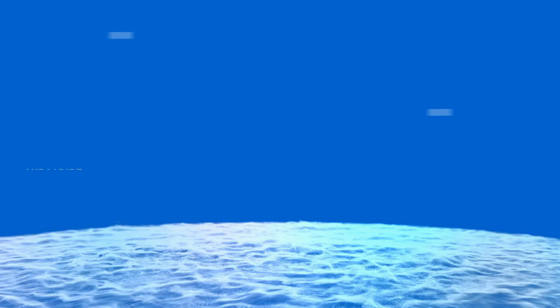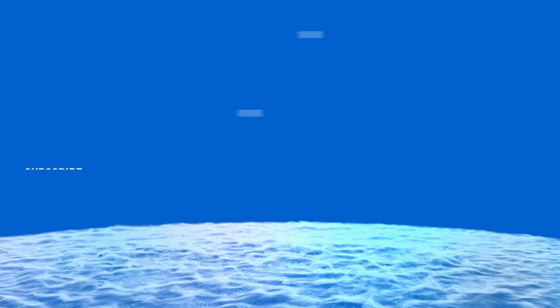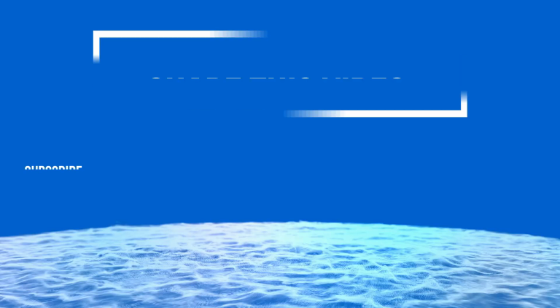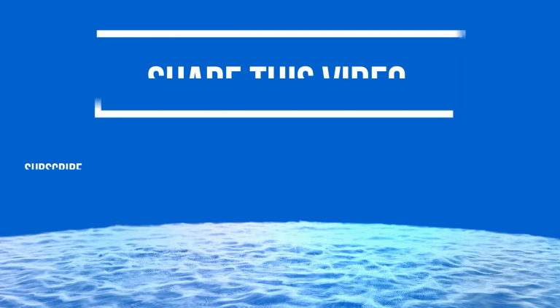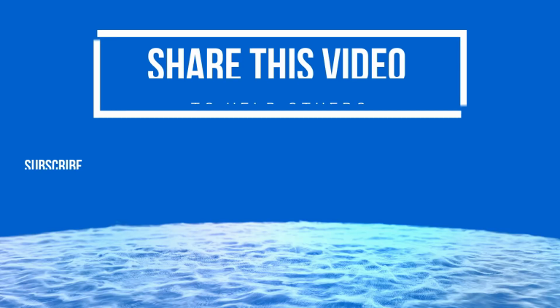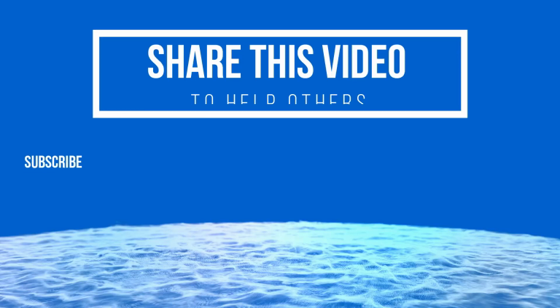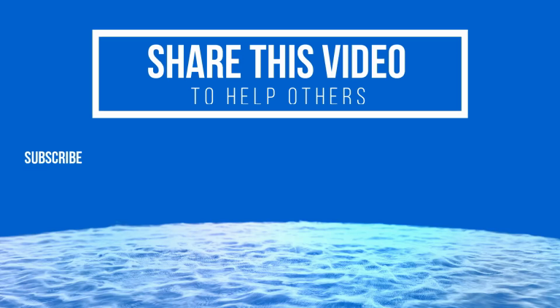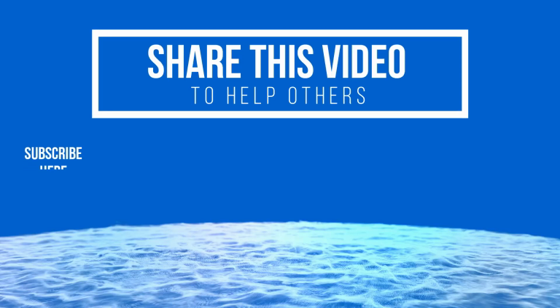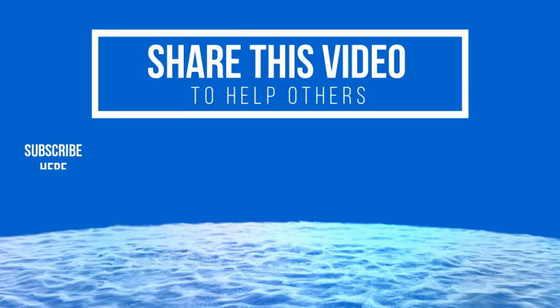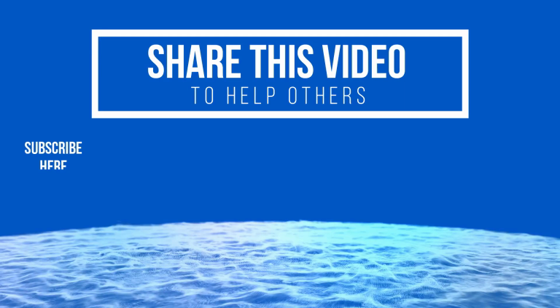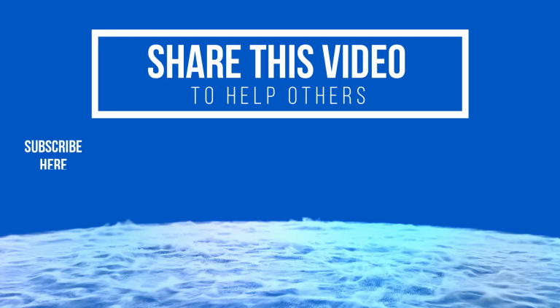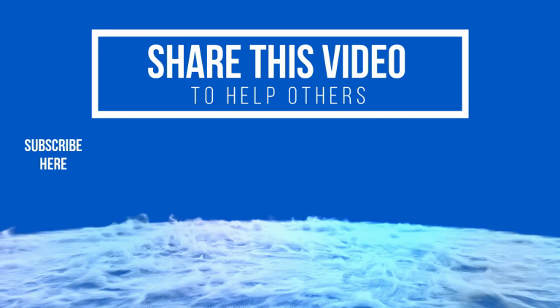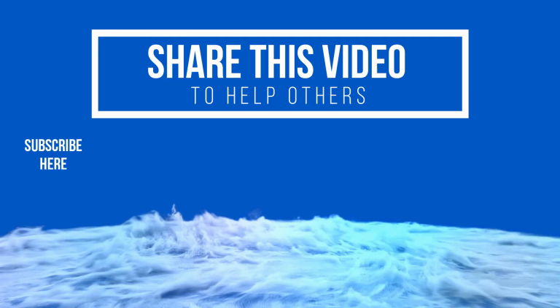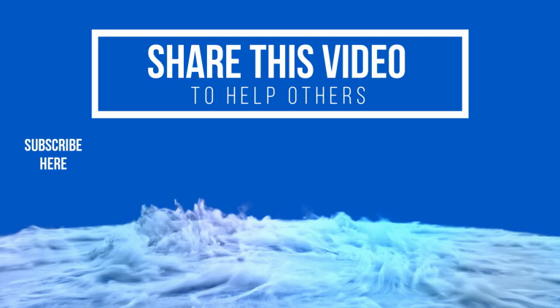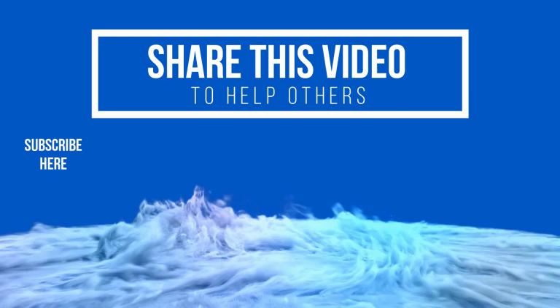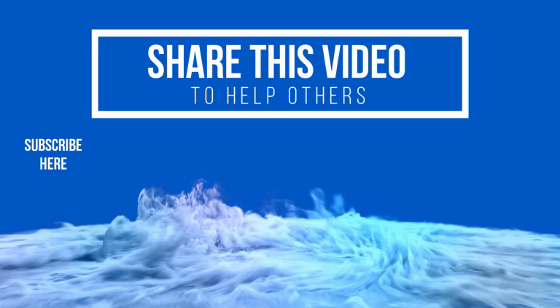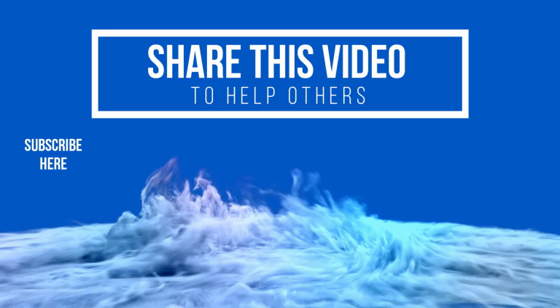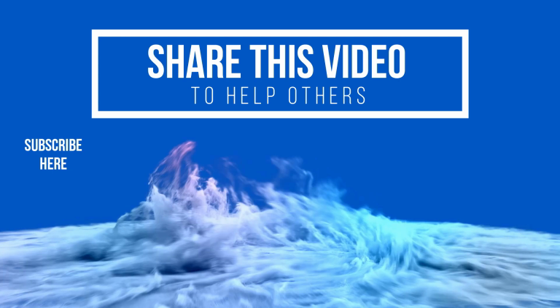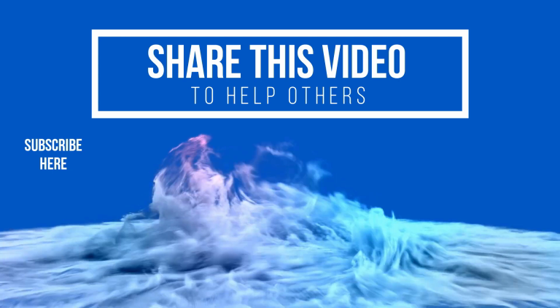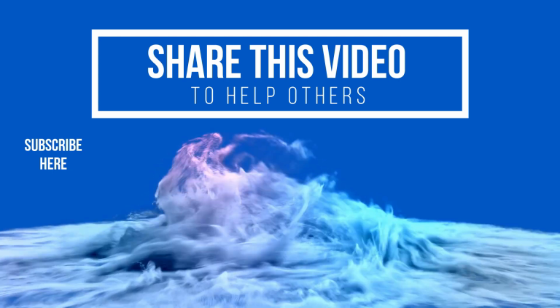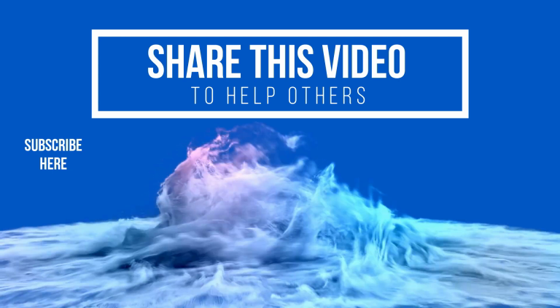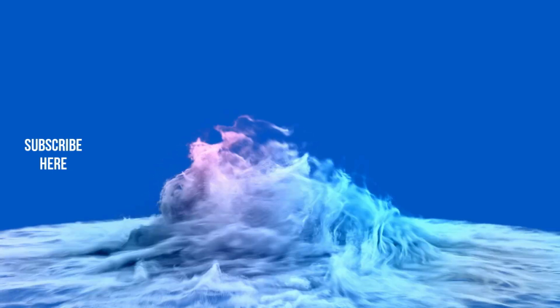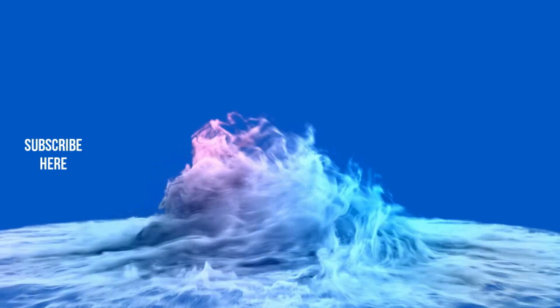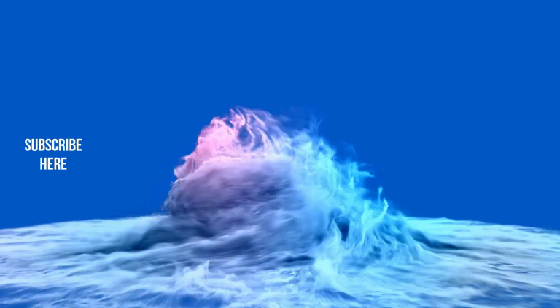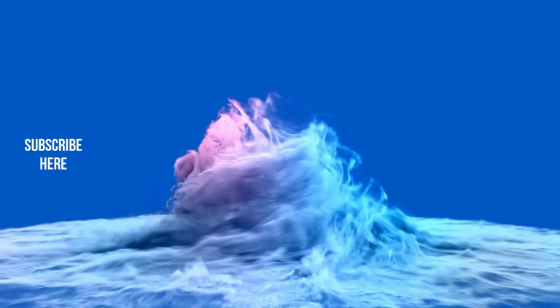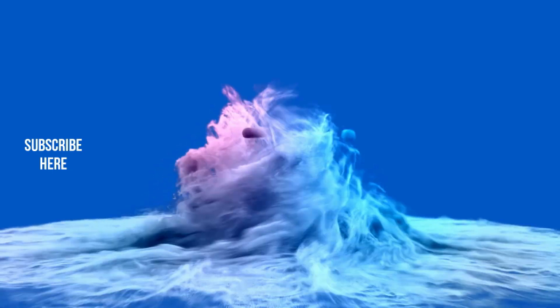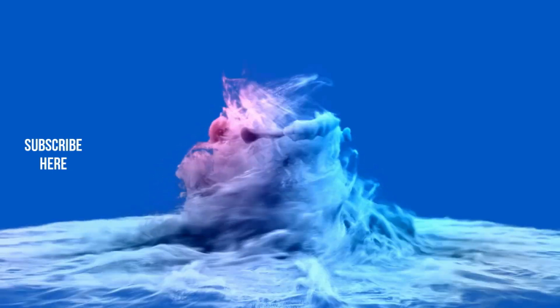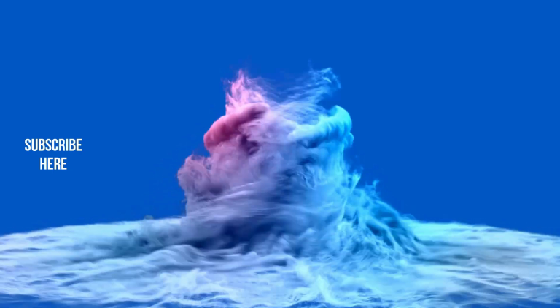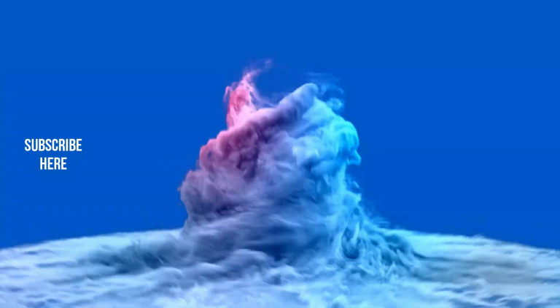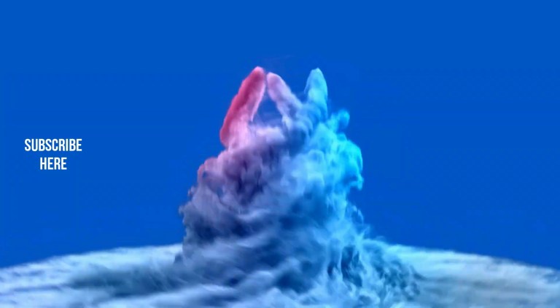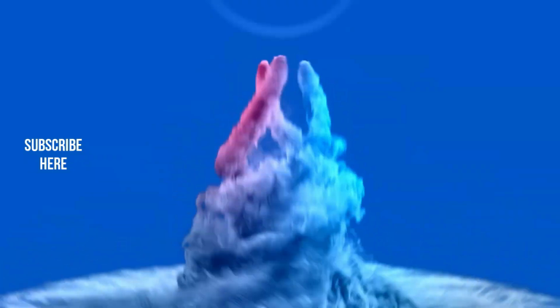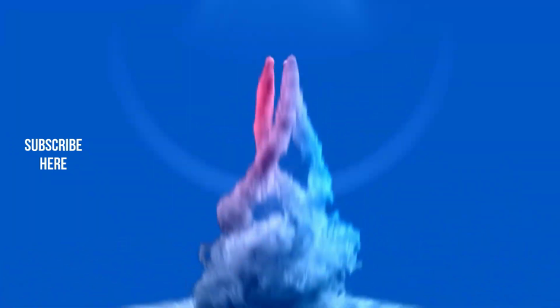Enjoying my YouTube channel? Please make sure you hit the subscribe button and notification bell to receive further value.